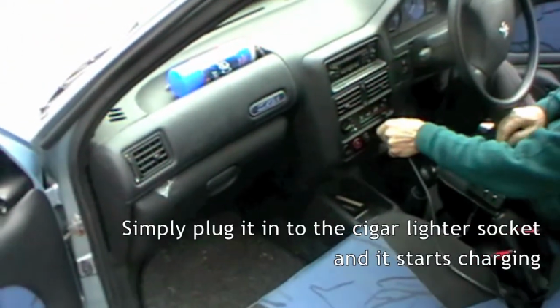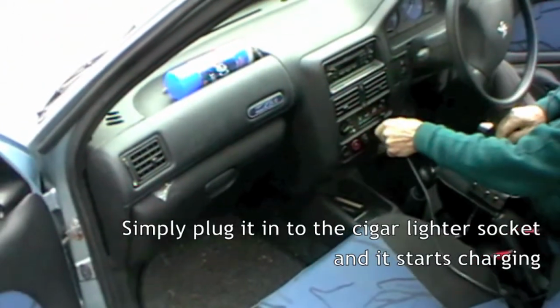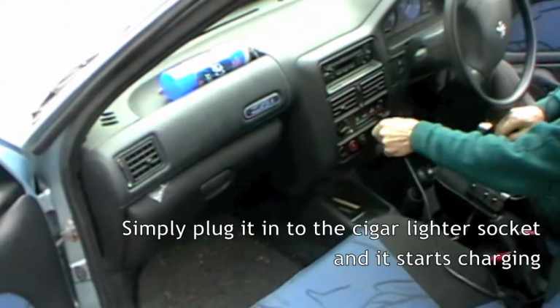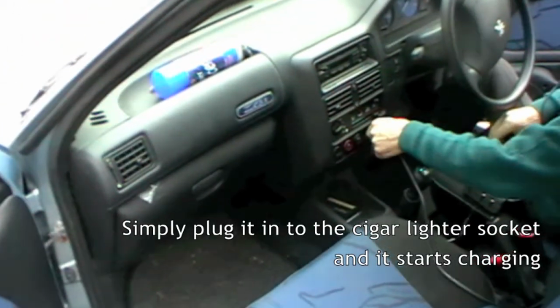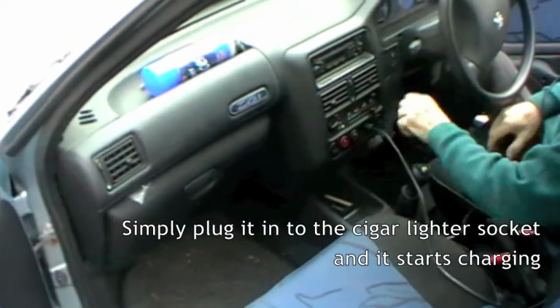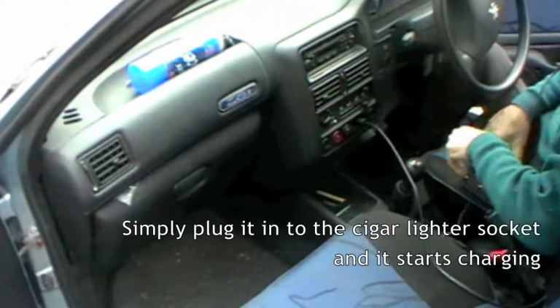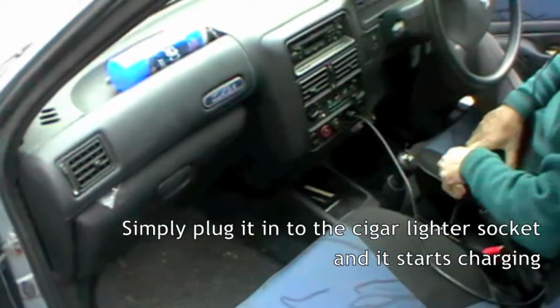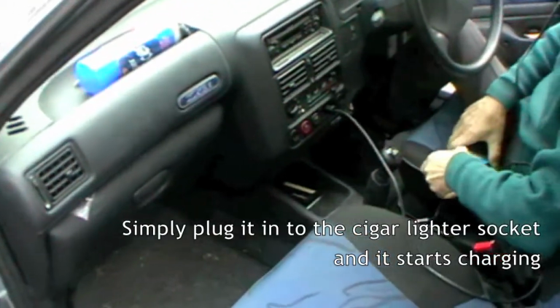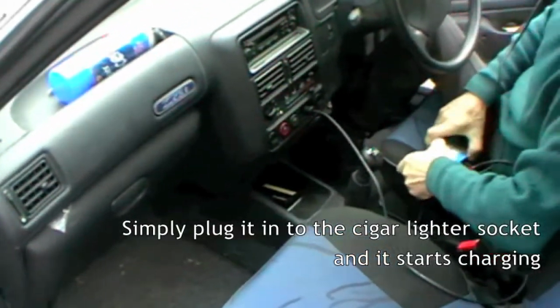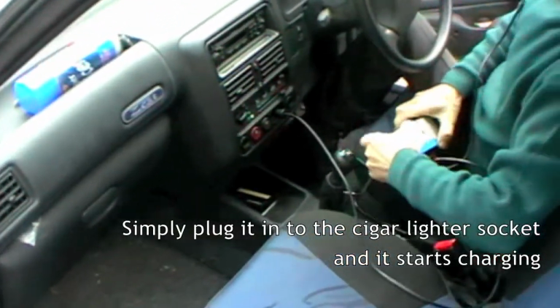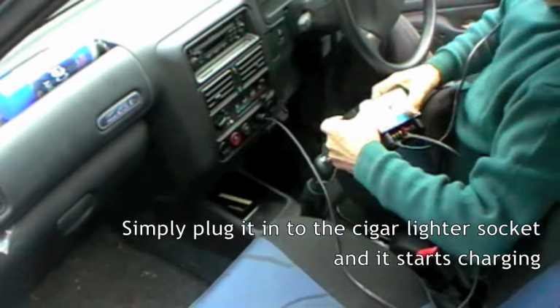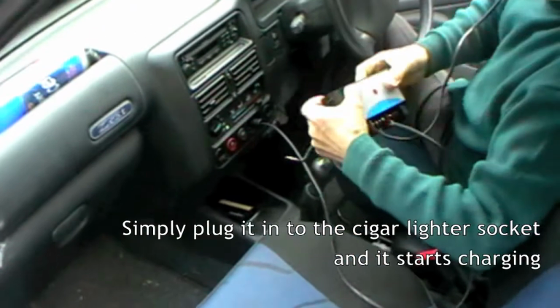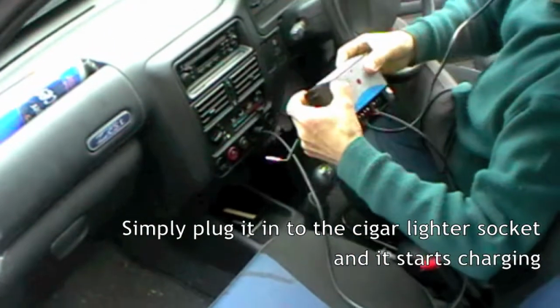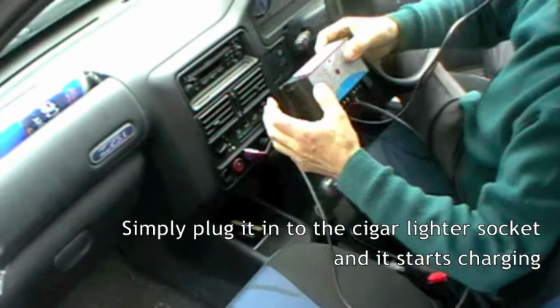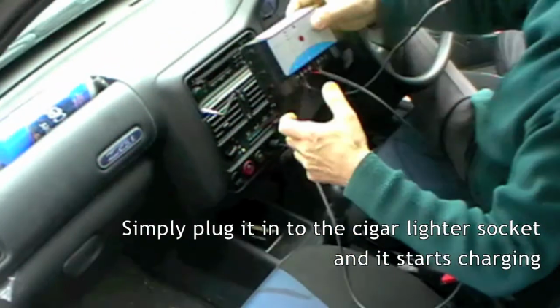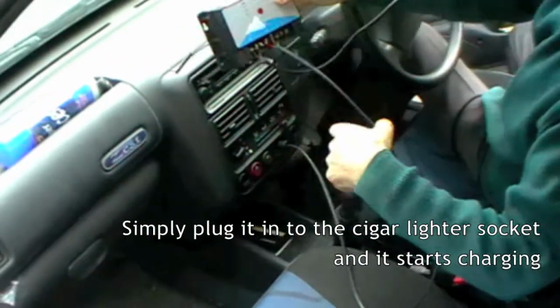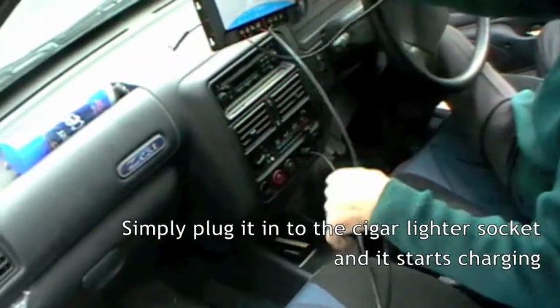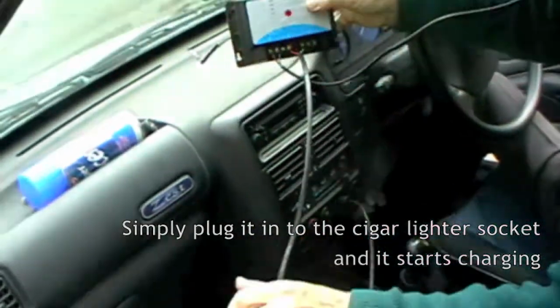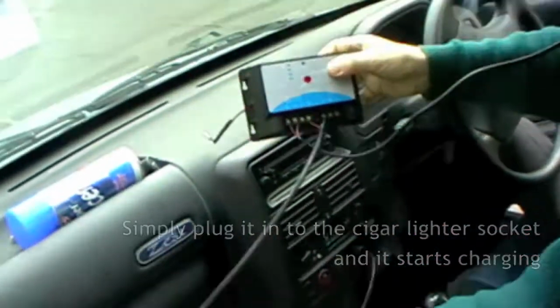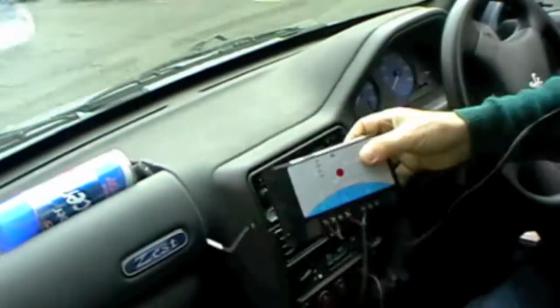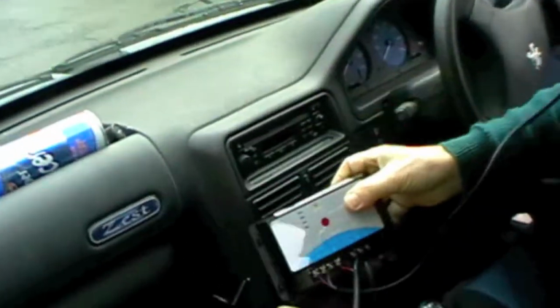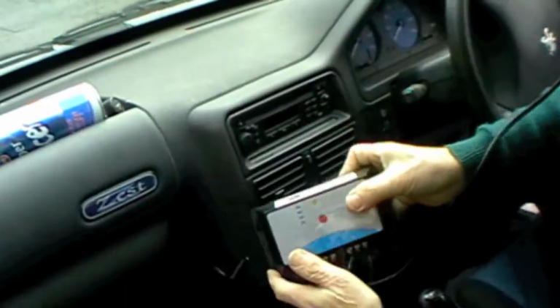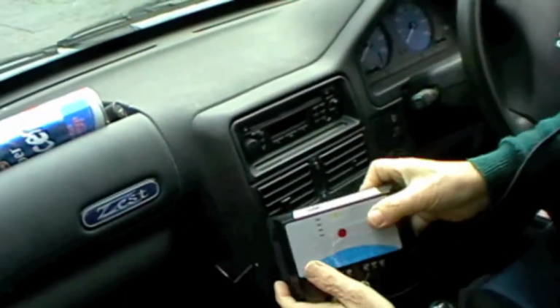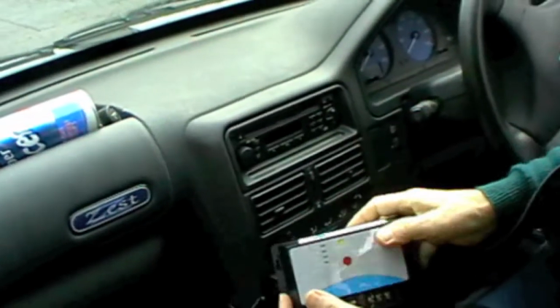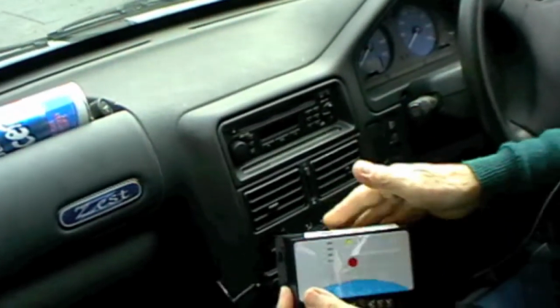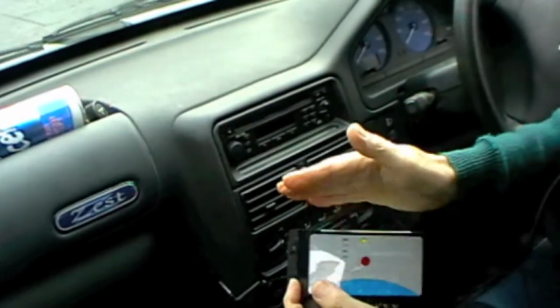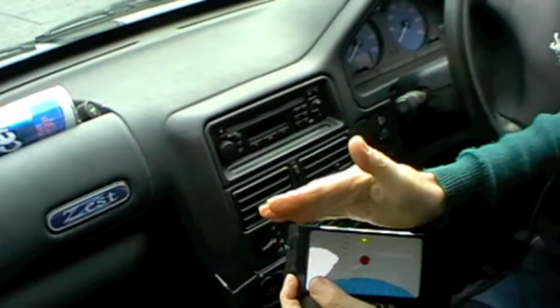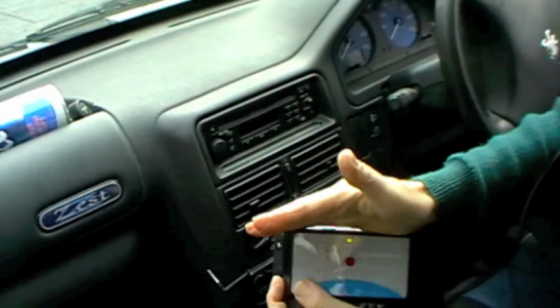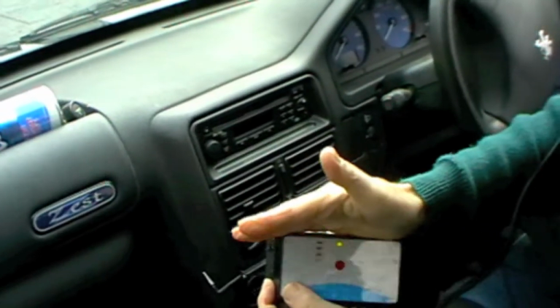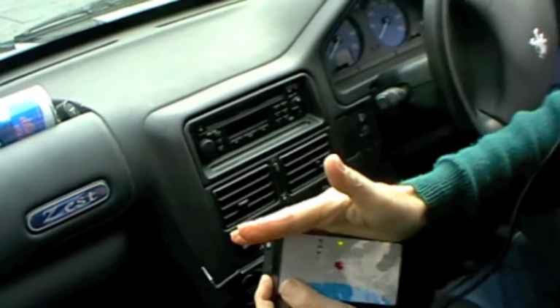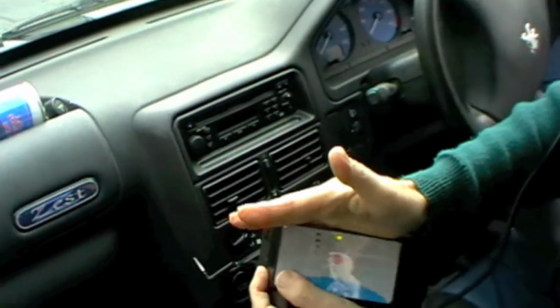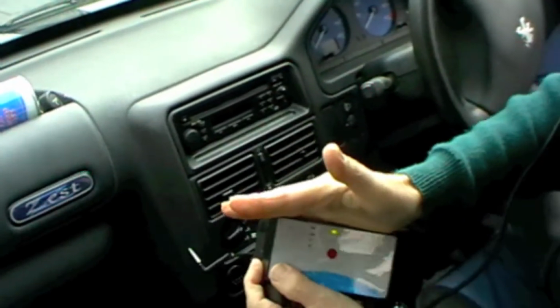Plug it in. Have a look at the charge controller — there you see, it says it's charging the battery.